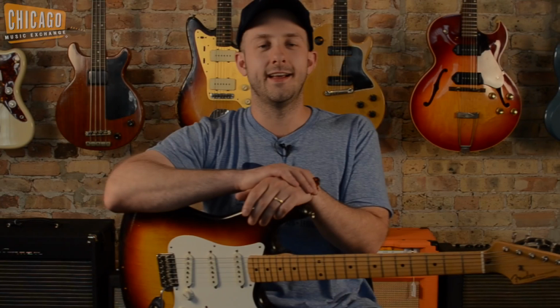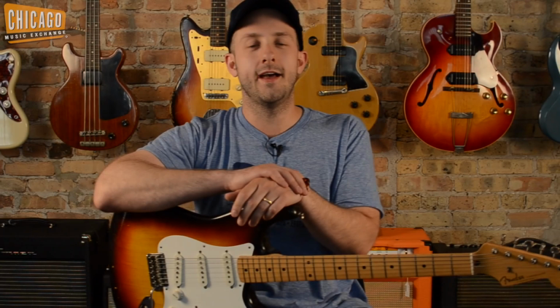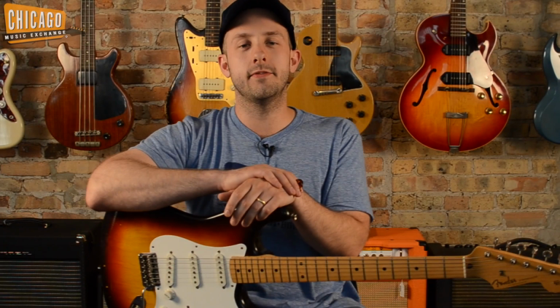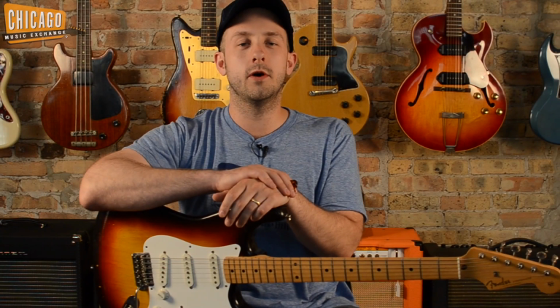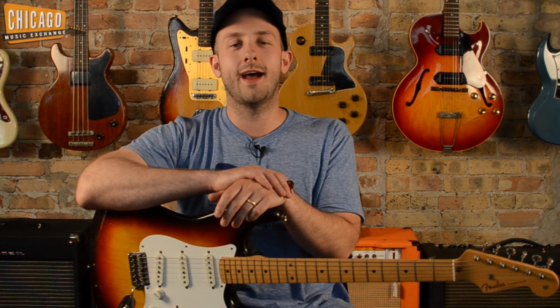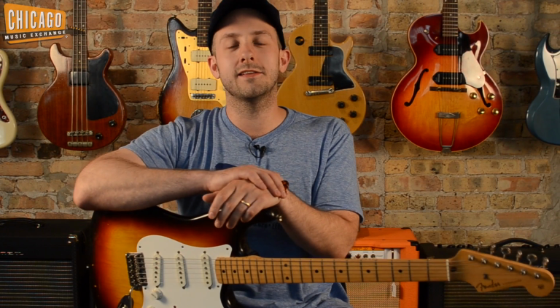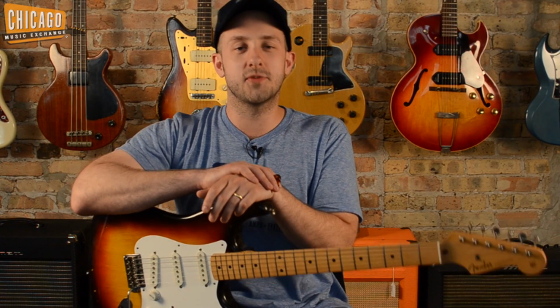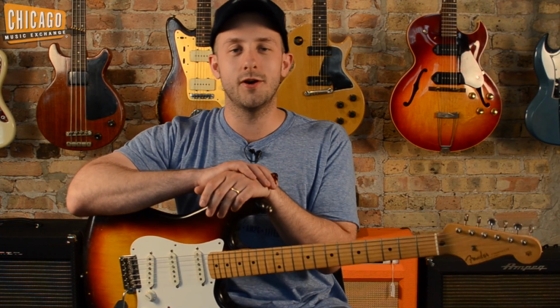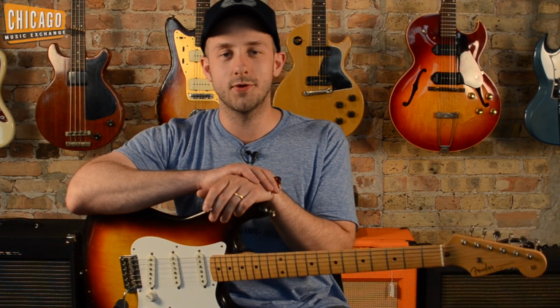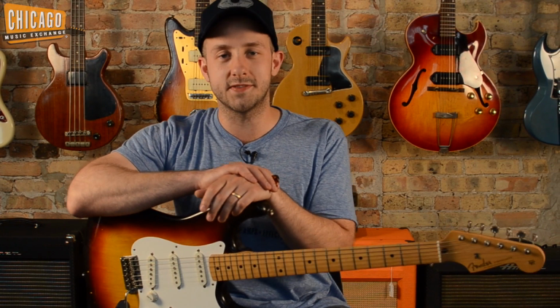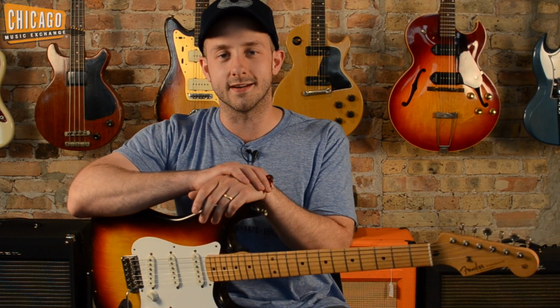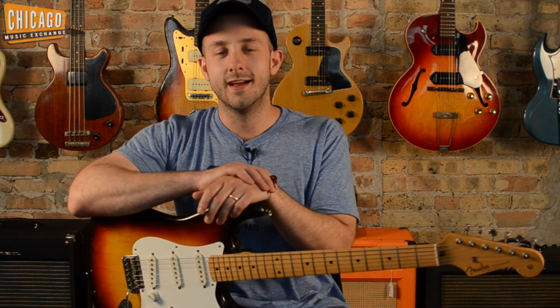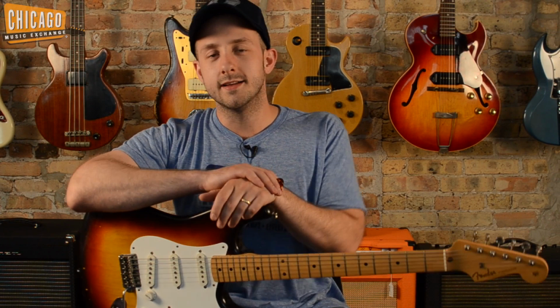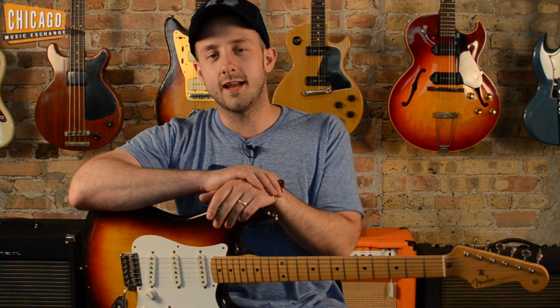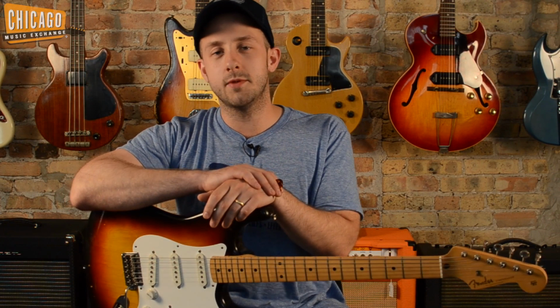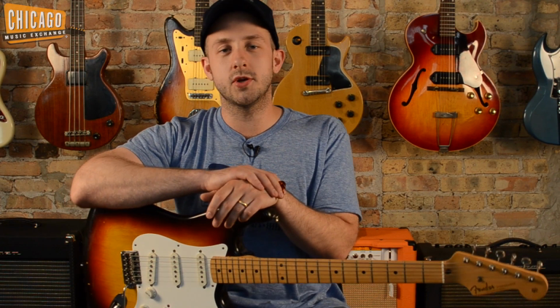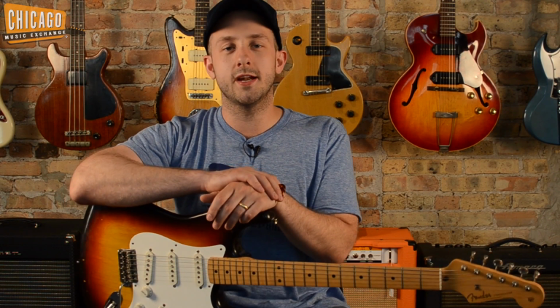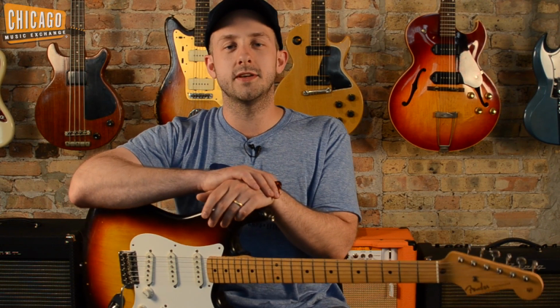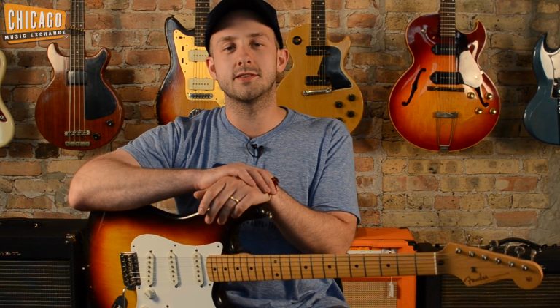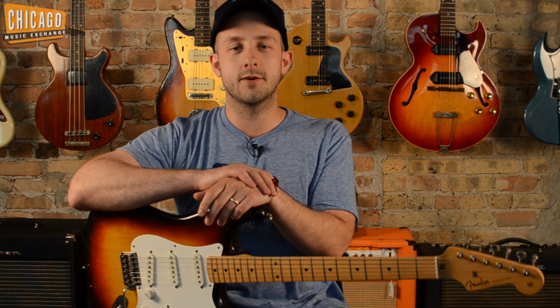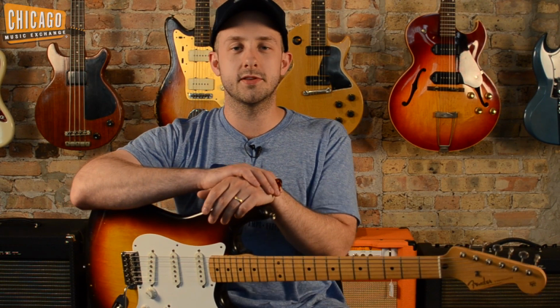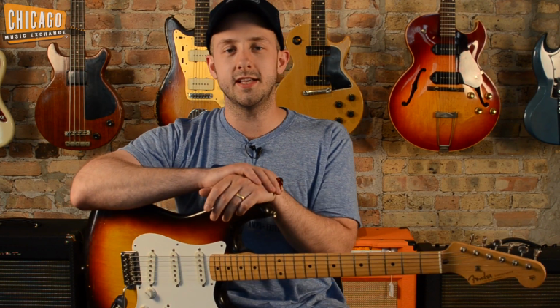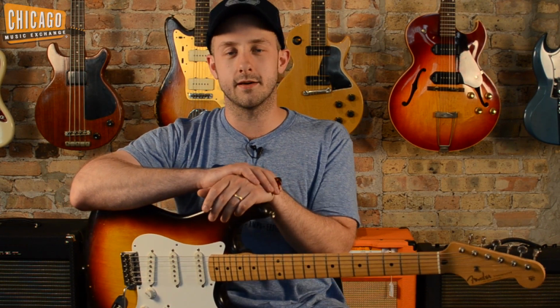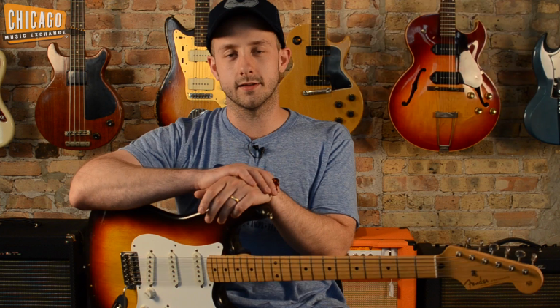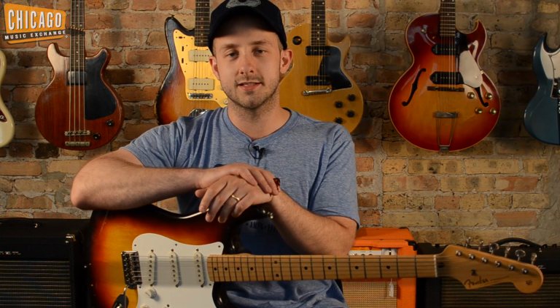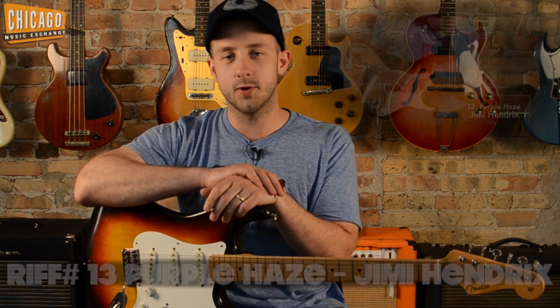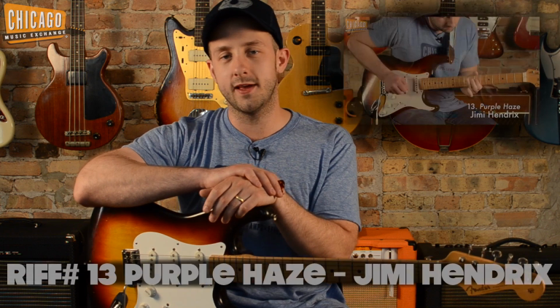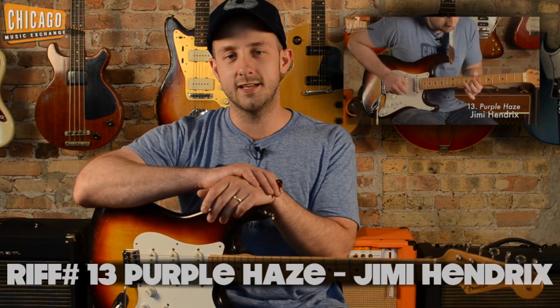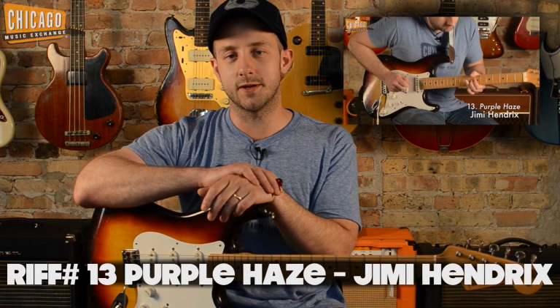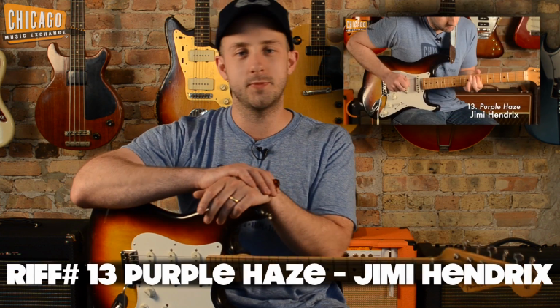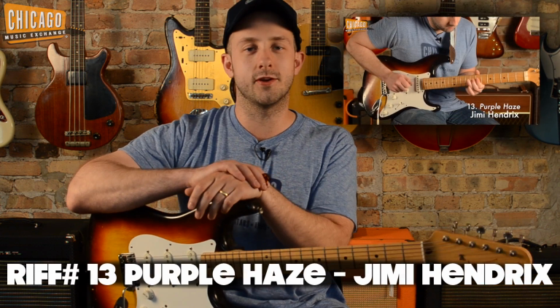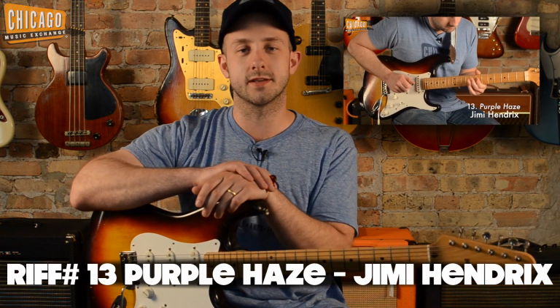Hey everyone, Alex from 100 Riffs here. Today I'm going to show you how to play song number 13 in our list, Purple Haze by Jimi Hendrix.